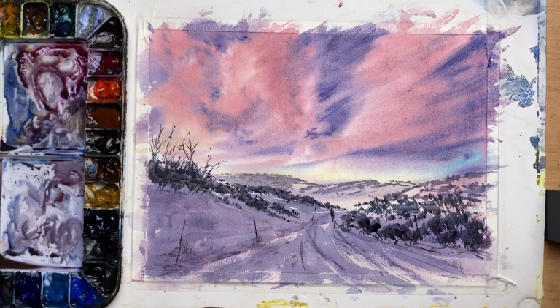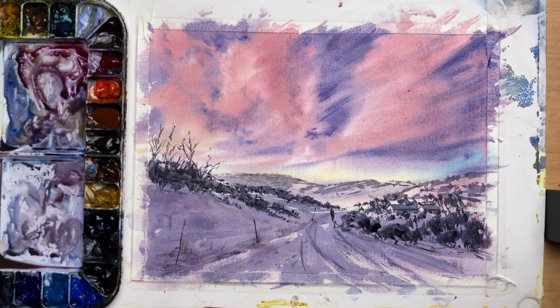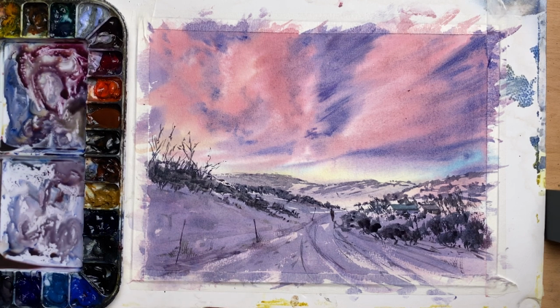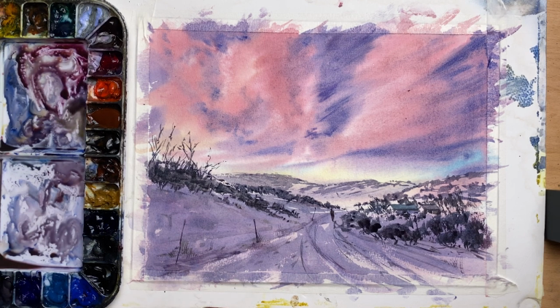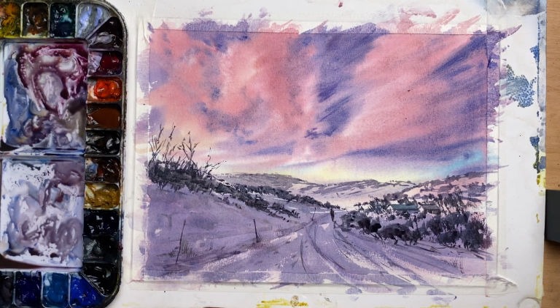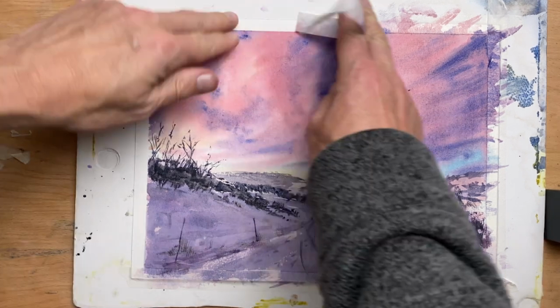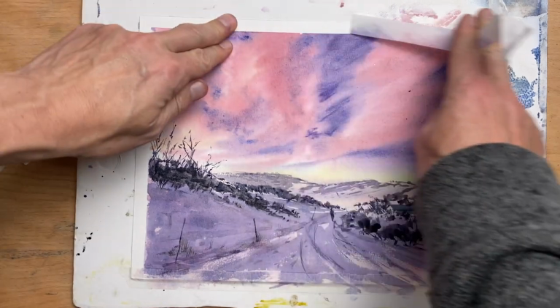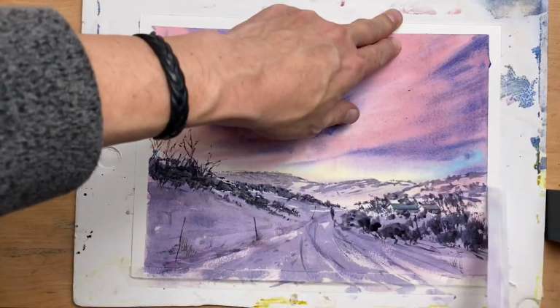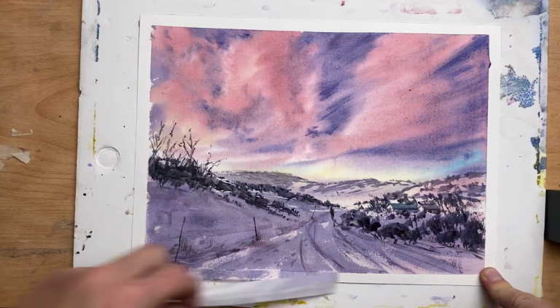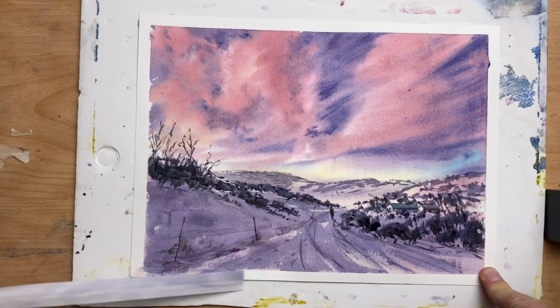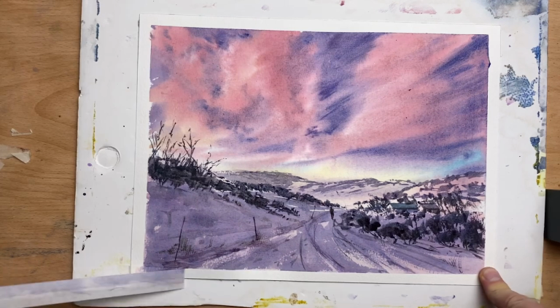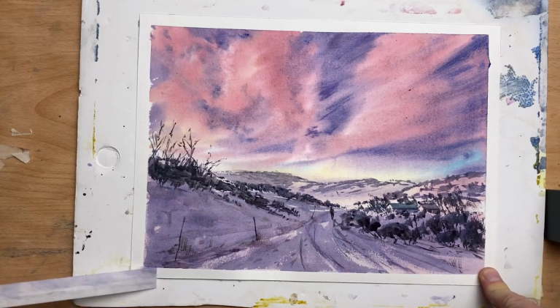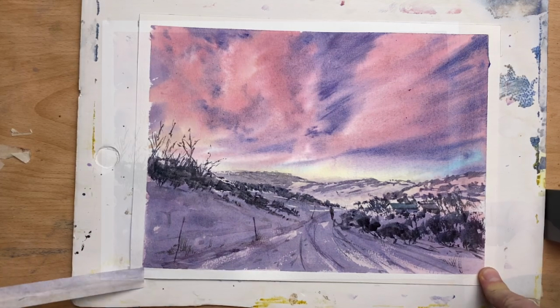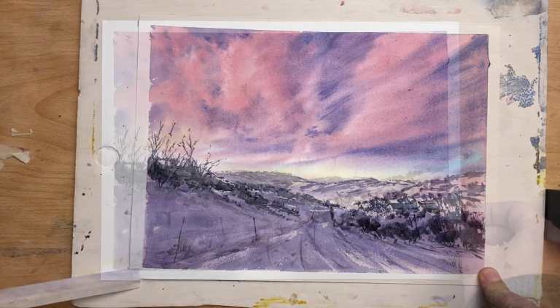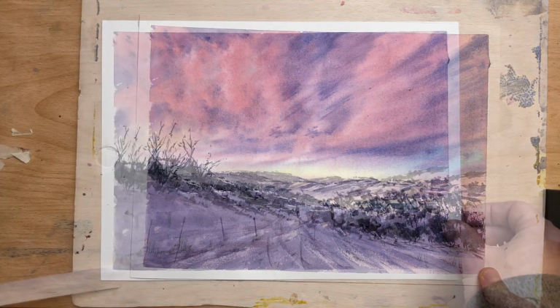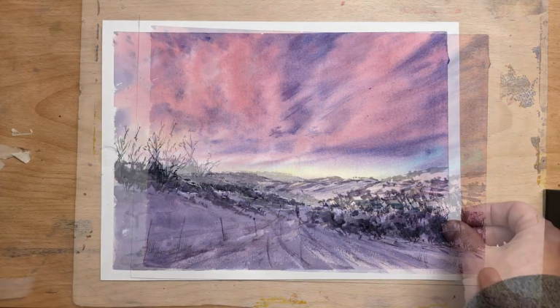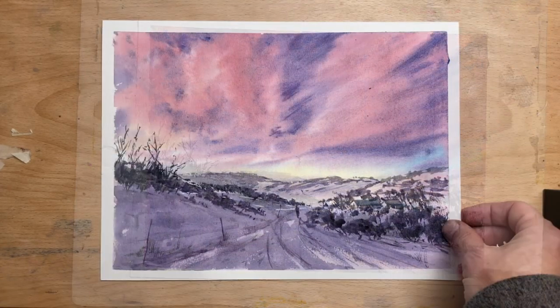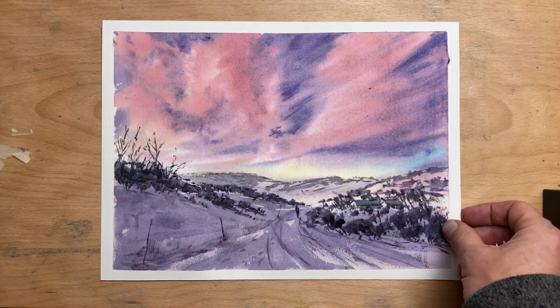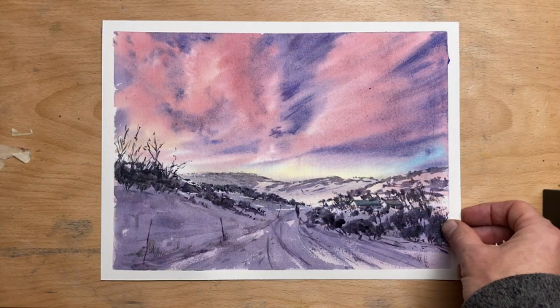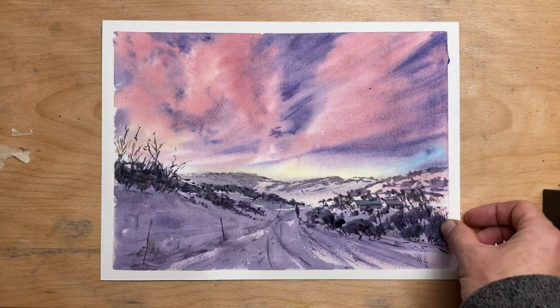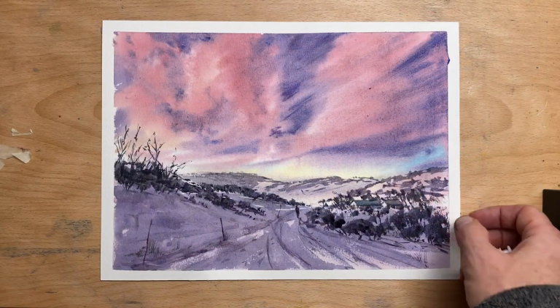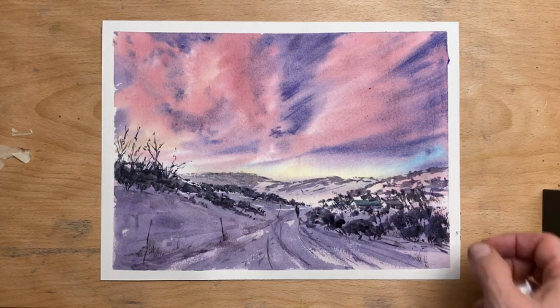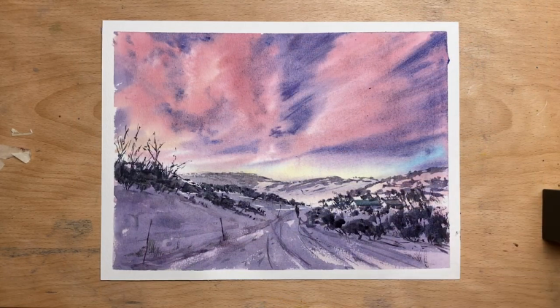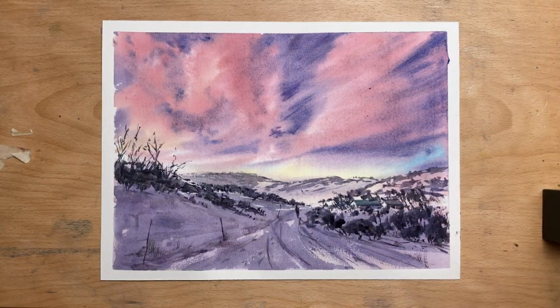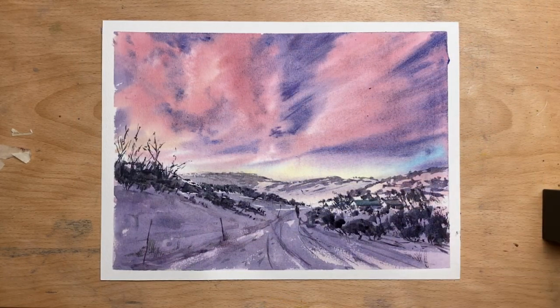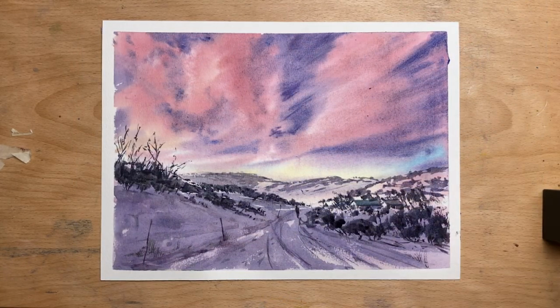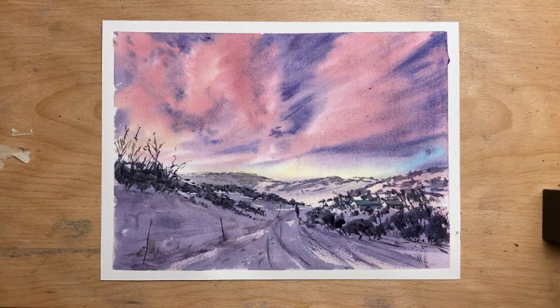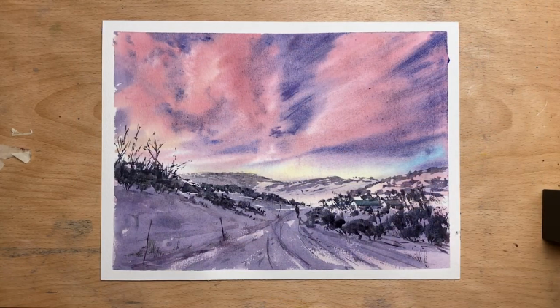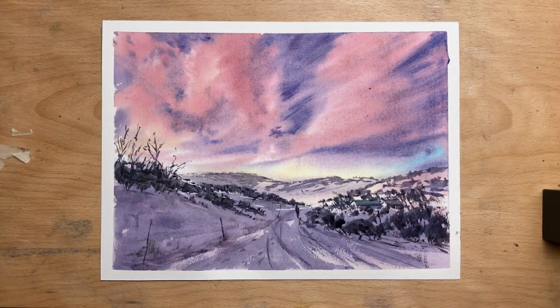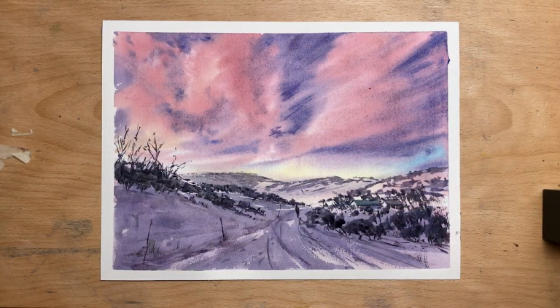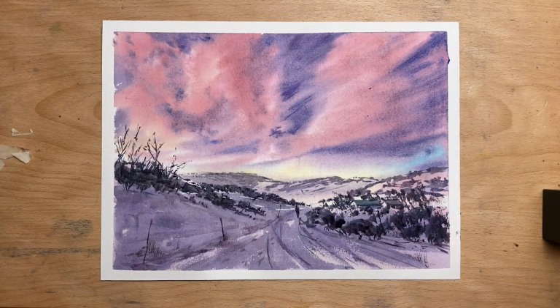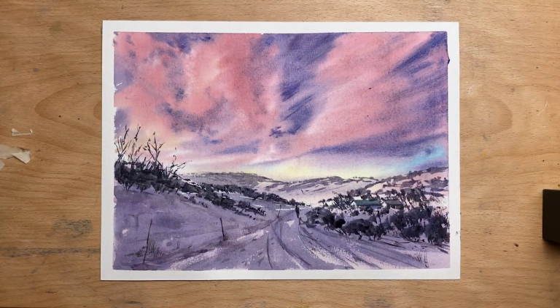And I'm going to leave it there. I take the tape off and here we go — a sunrise in the snow.